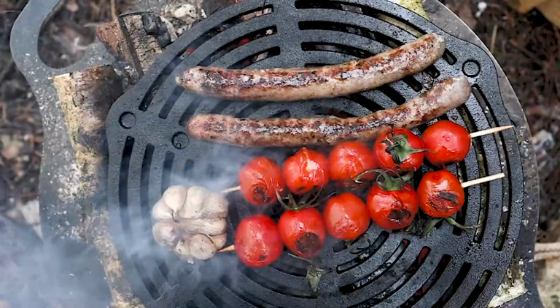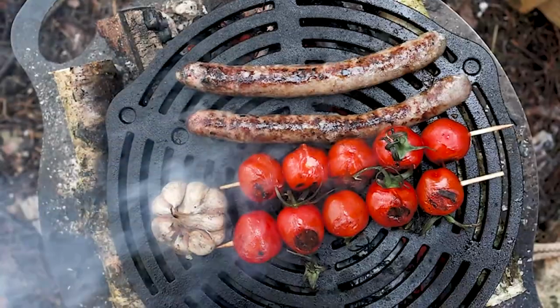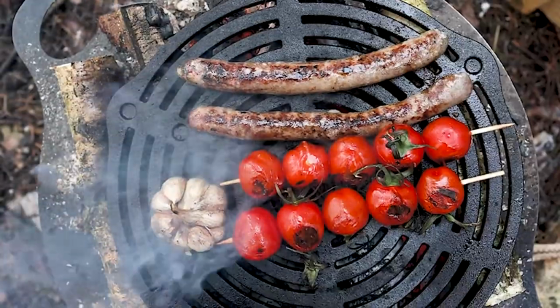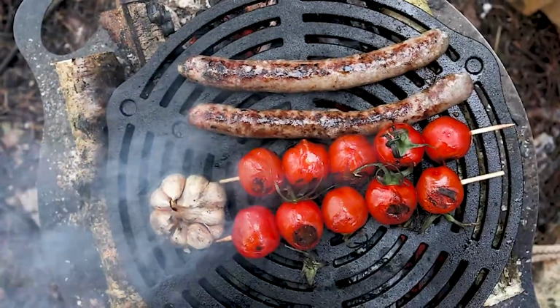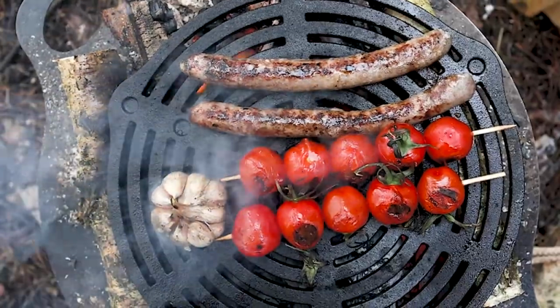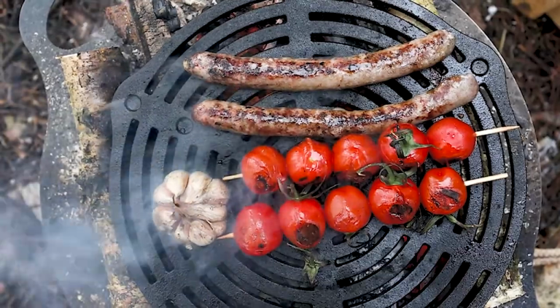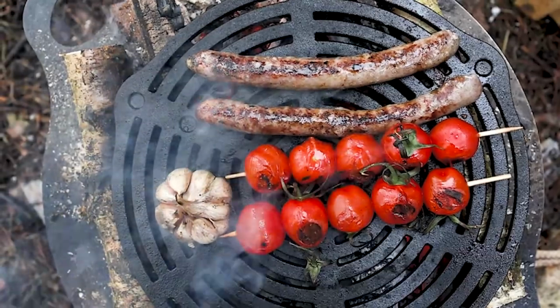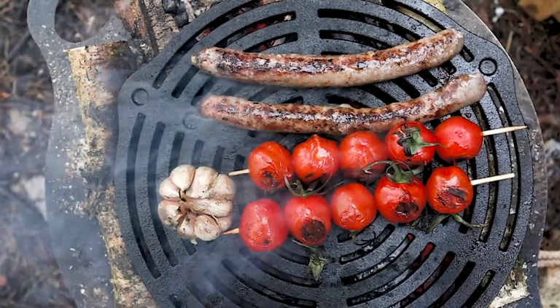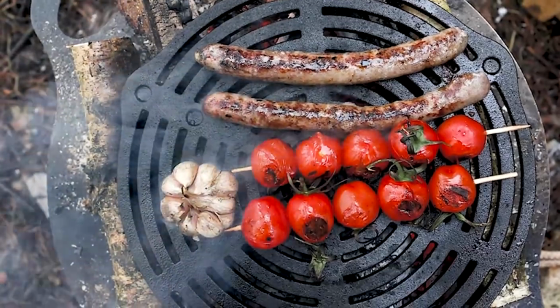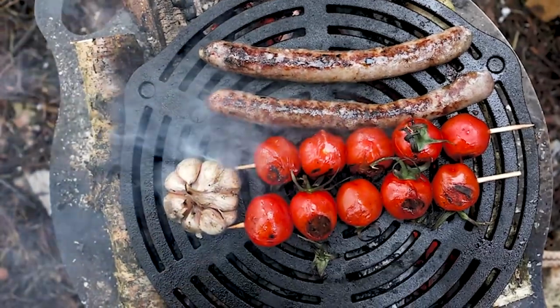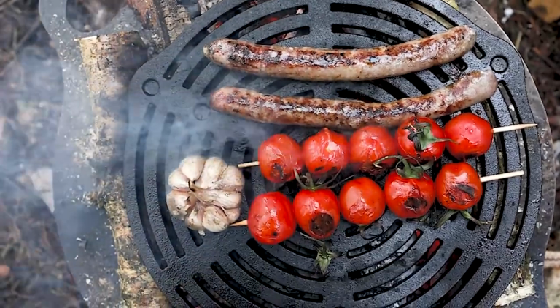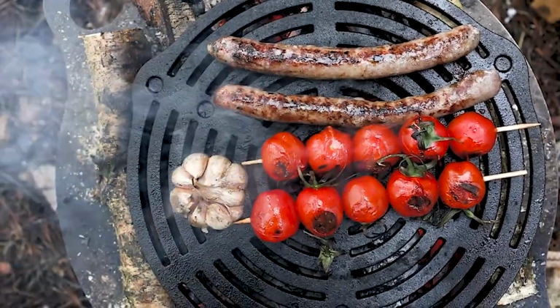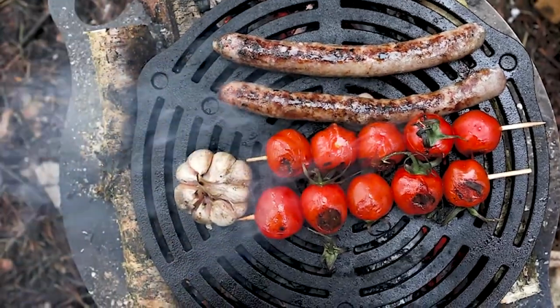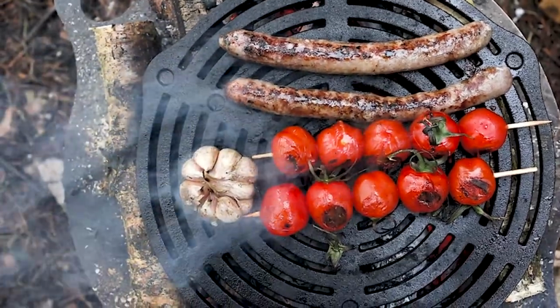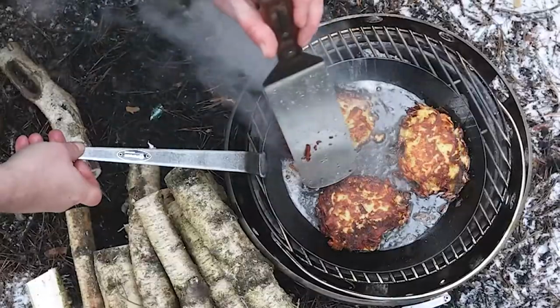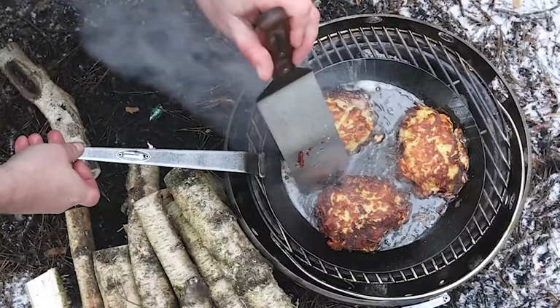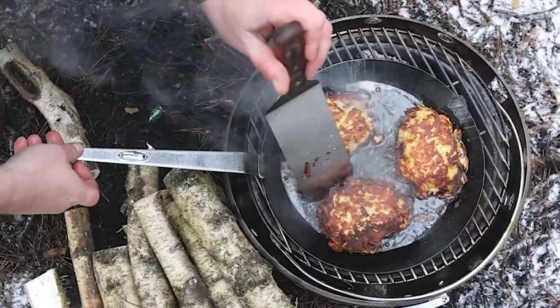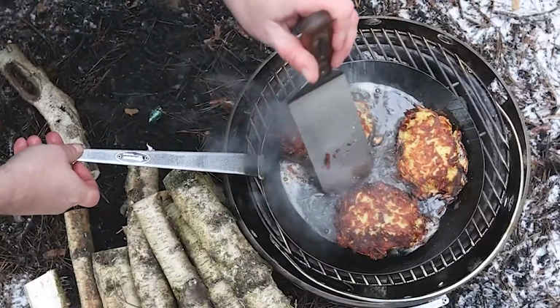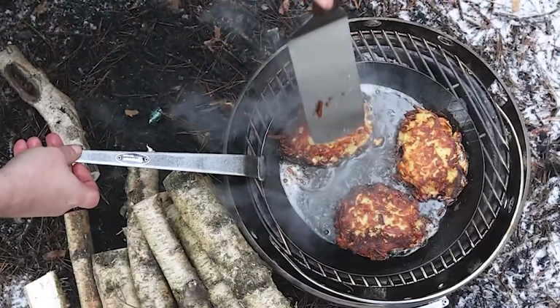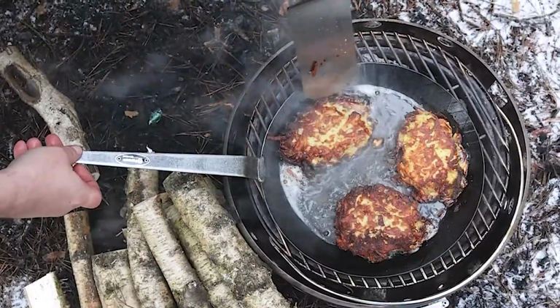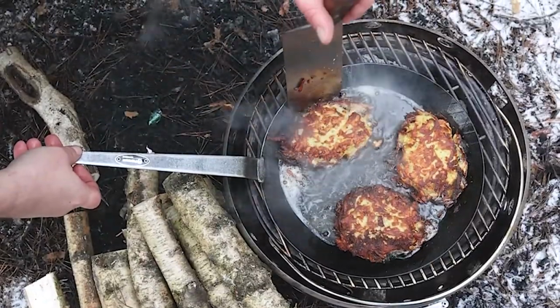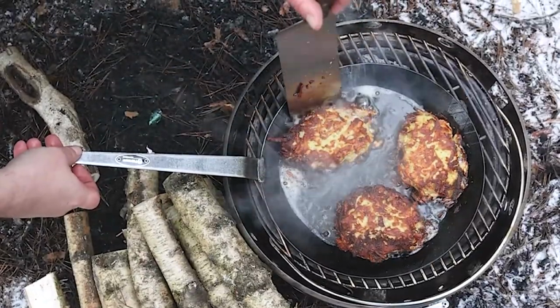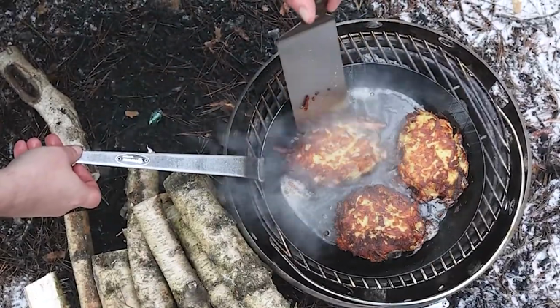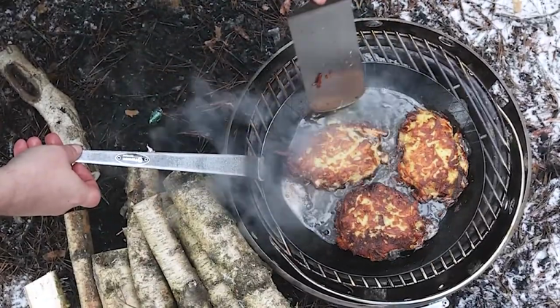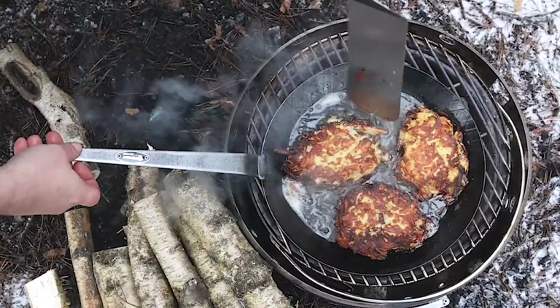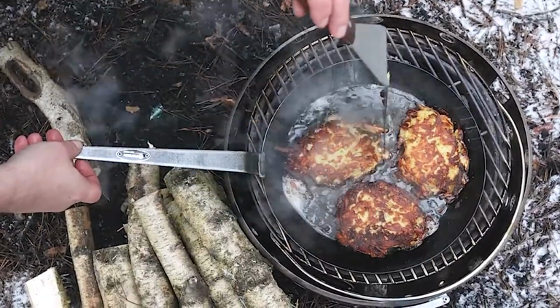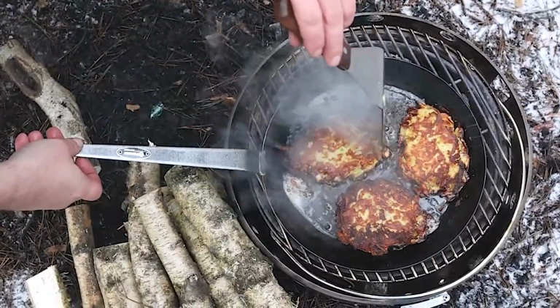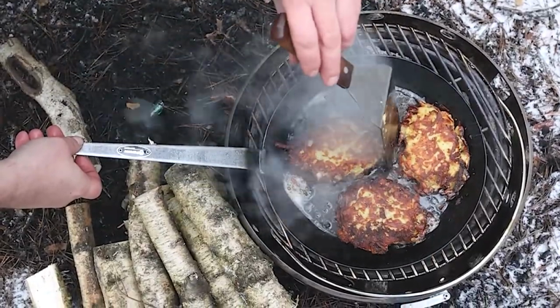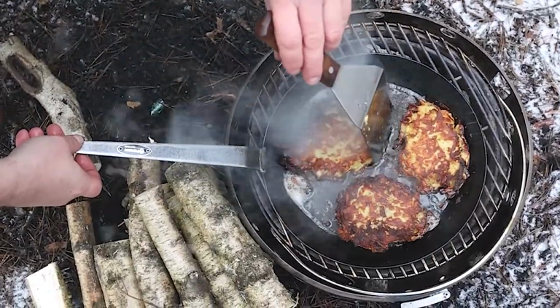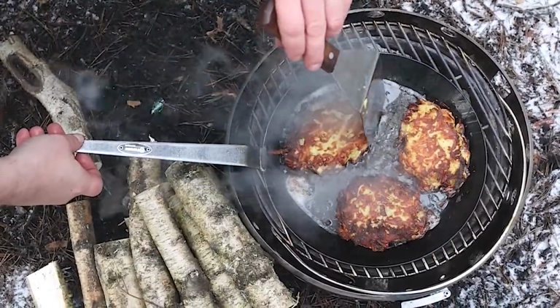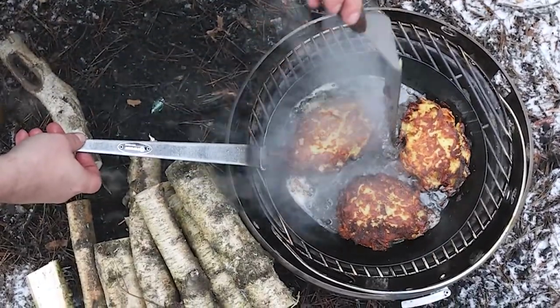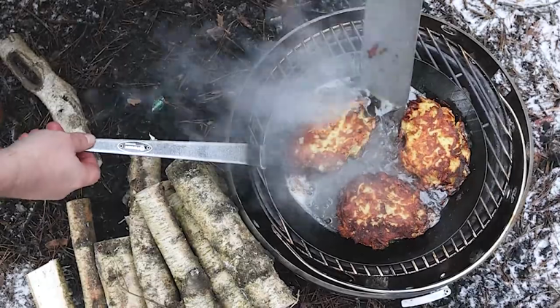If you want to see the chile cook for 2 hours, thank you.